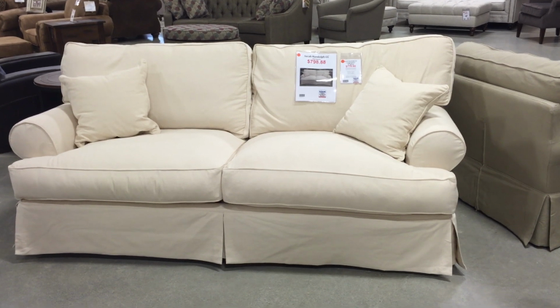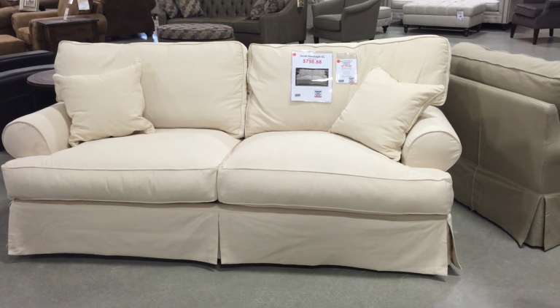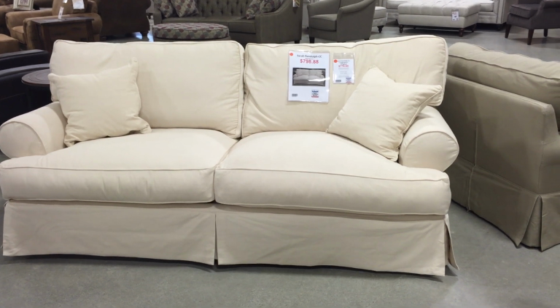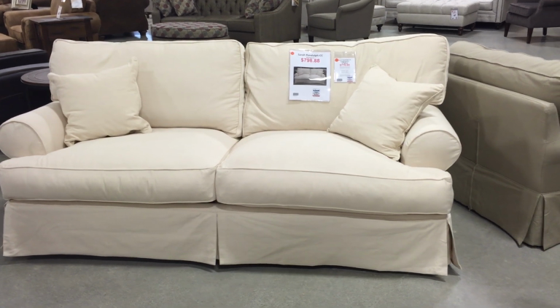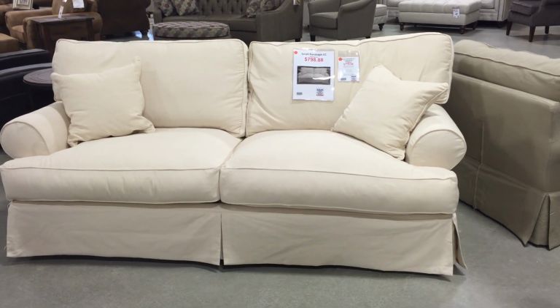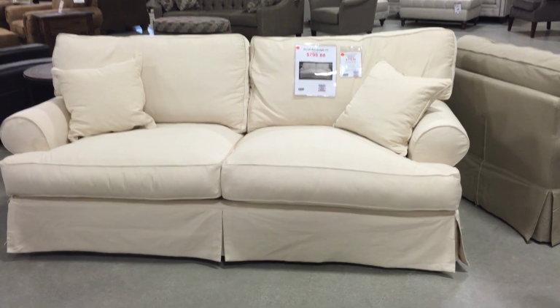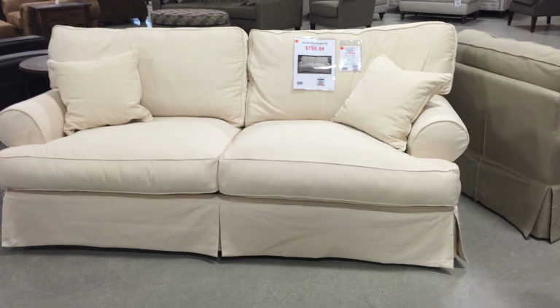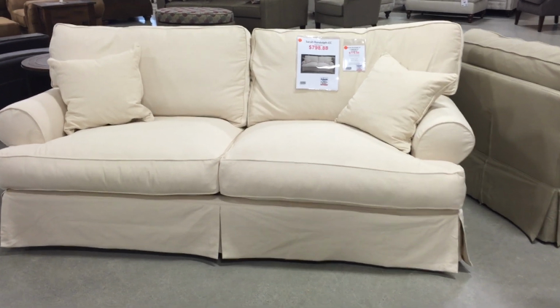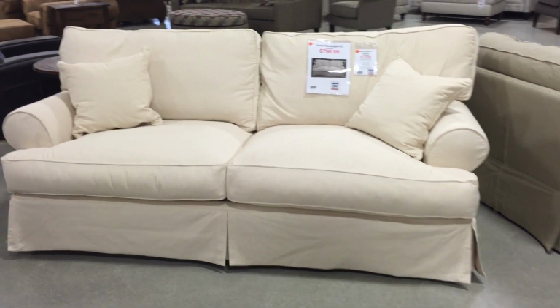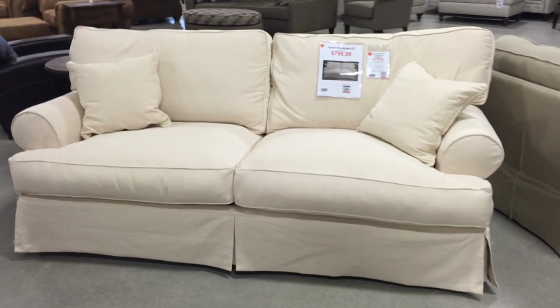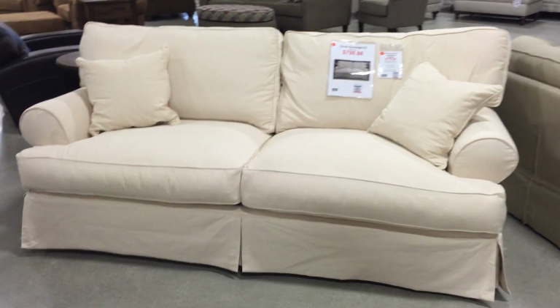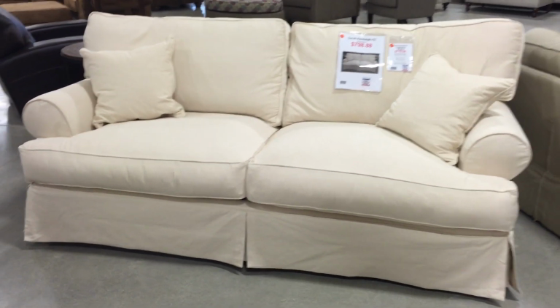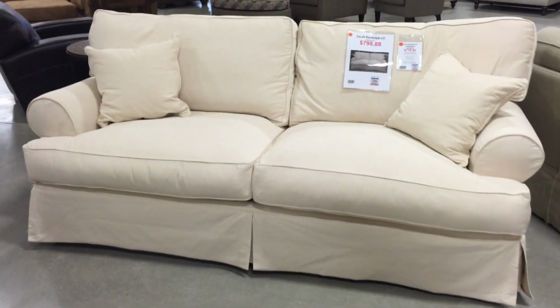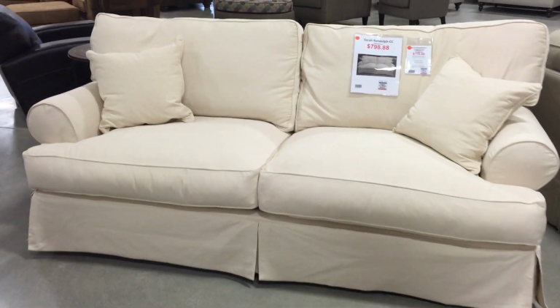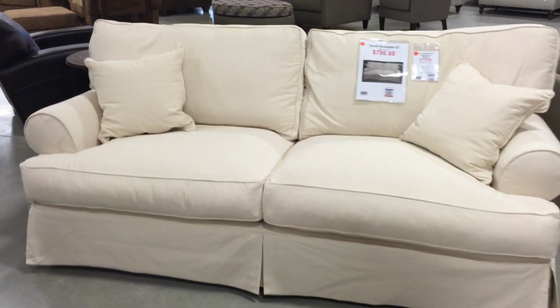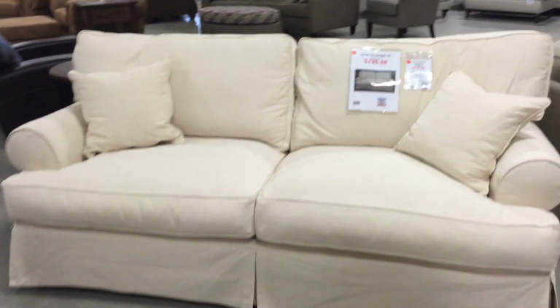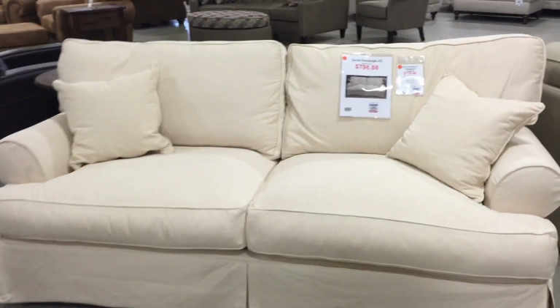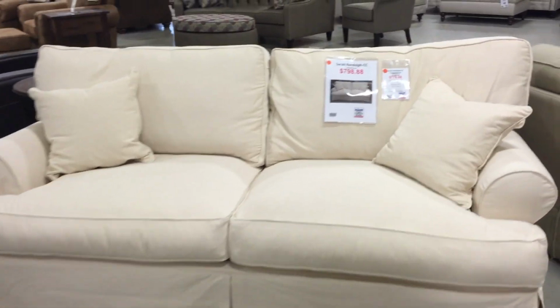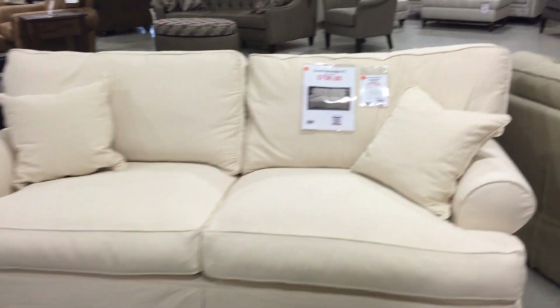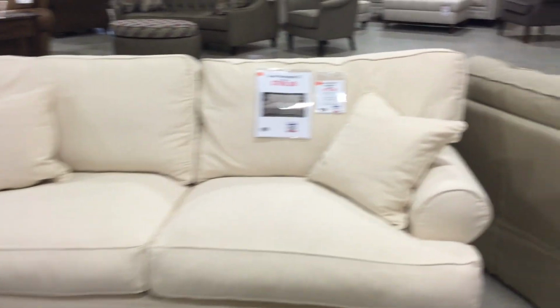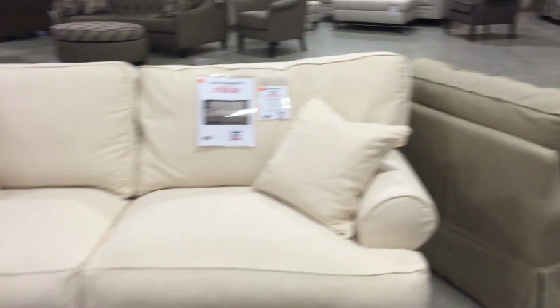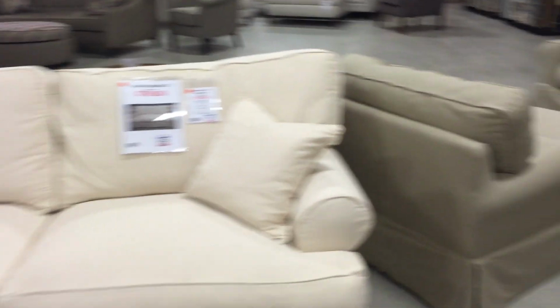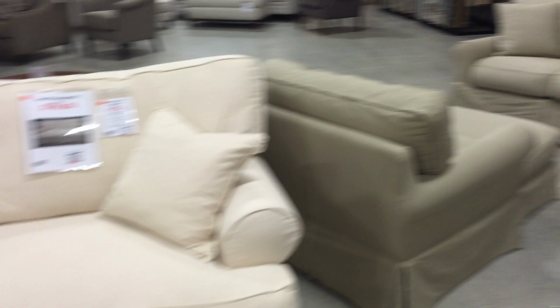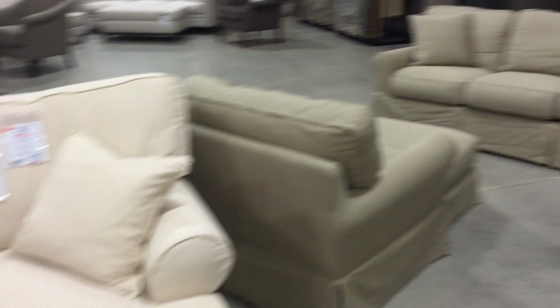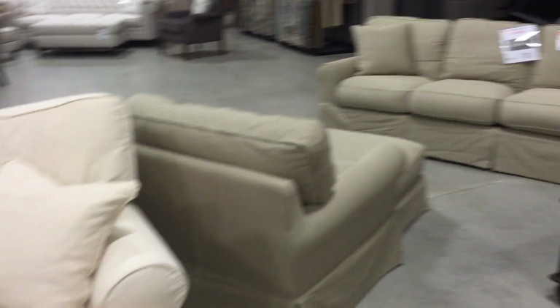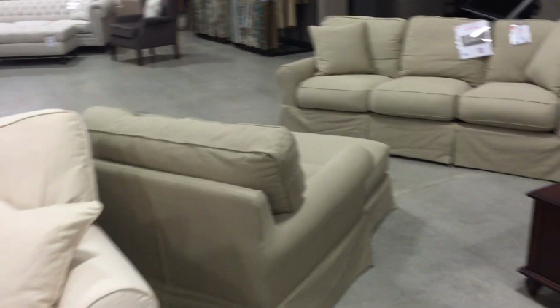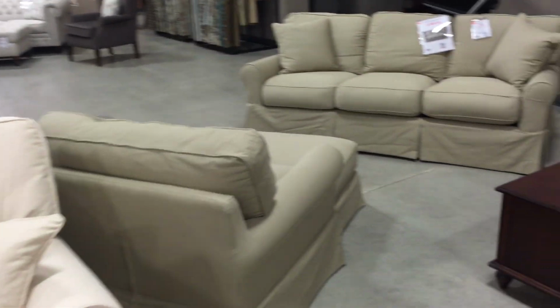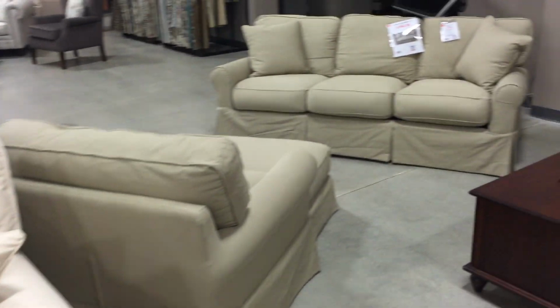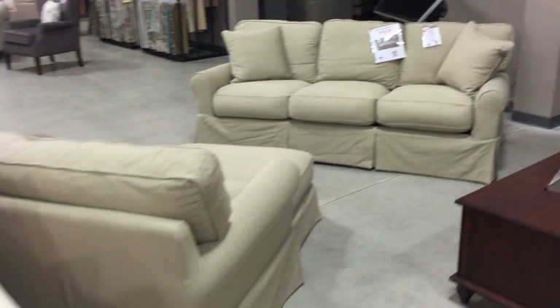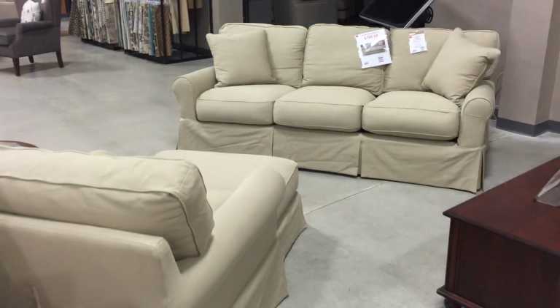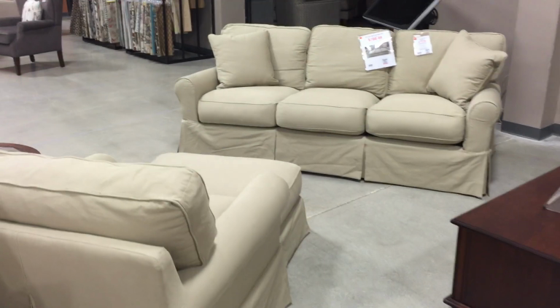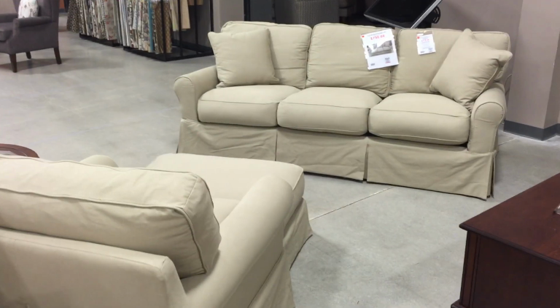Welcome to Virginia Furniture Market. Today we're going to talk about our new slipcovers that have just arrived.